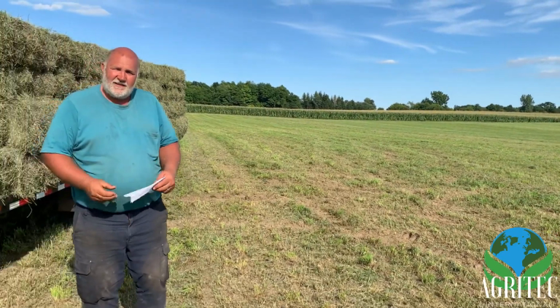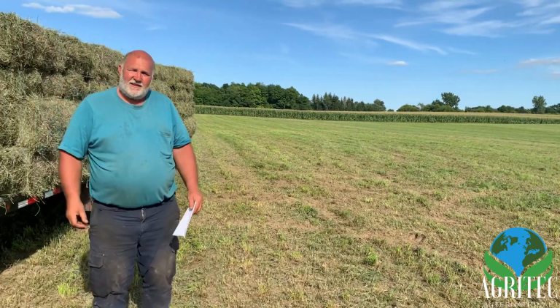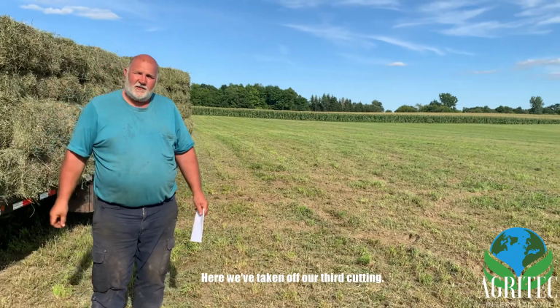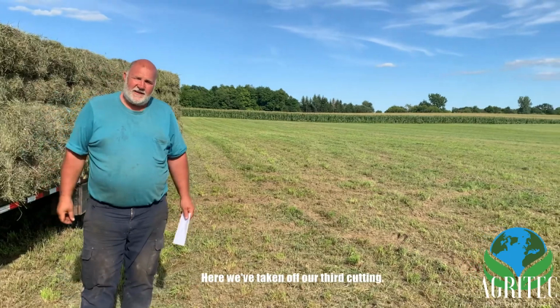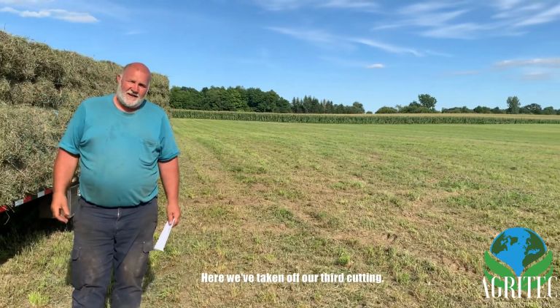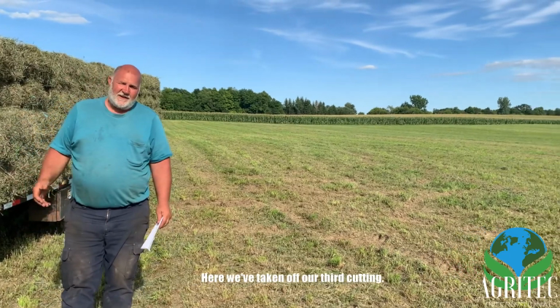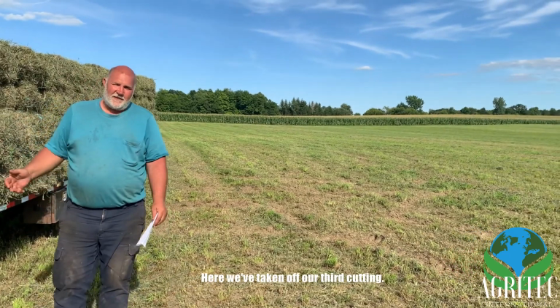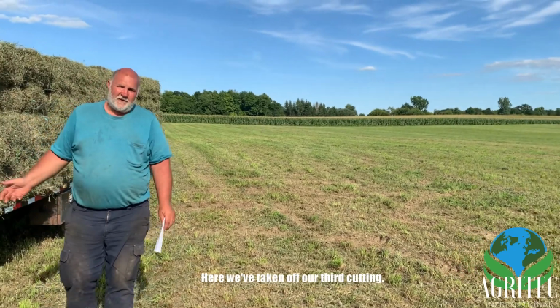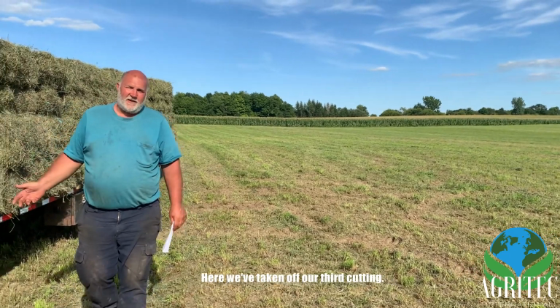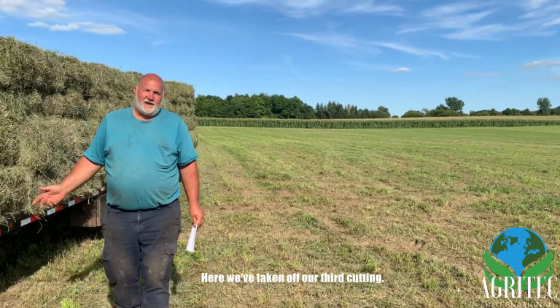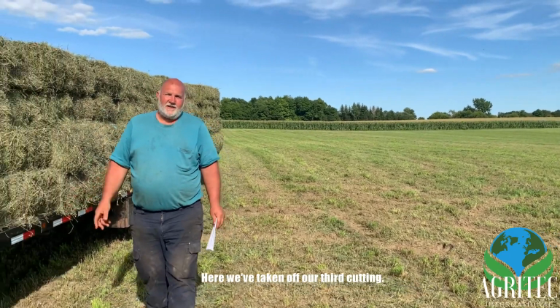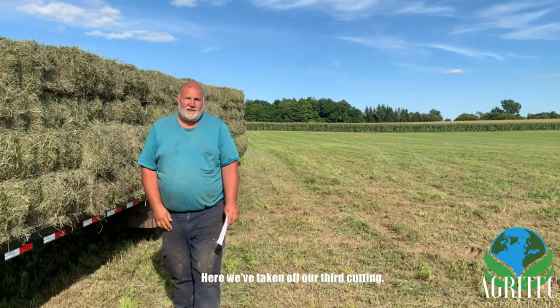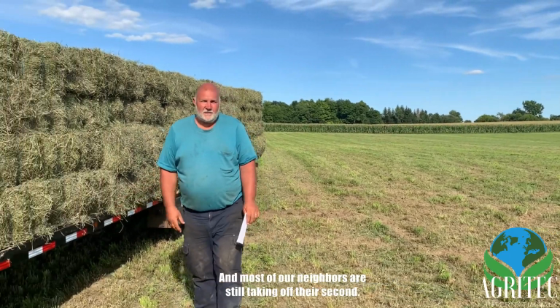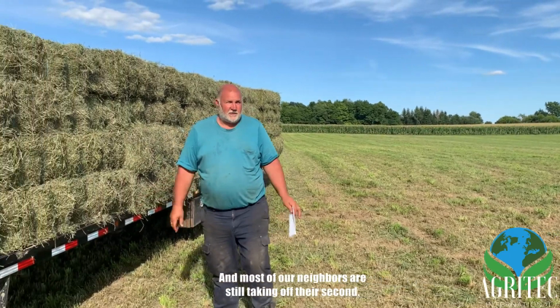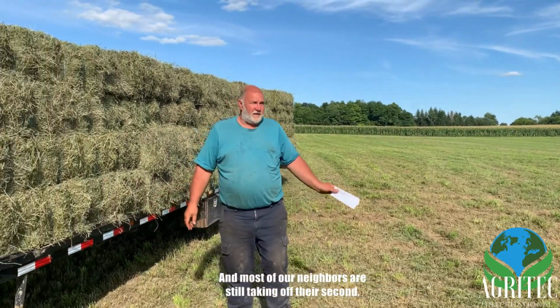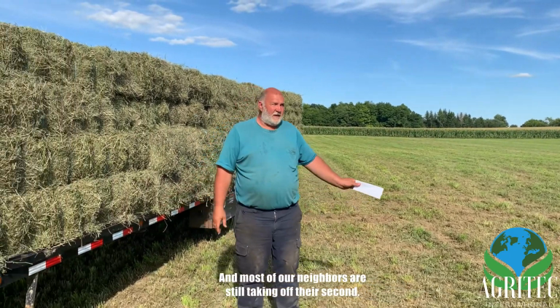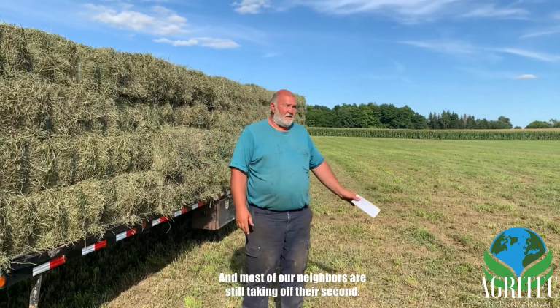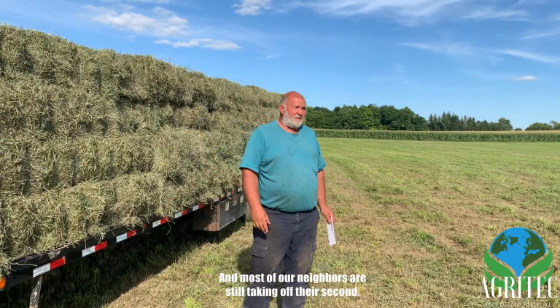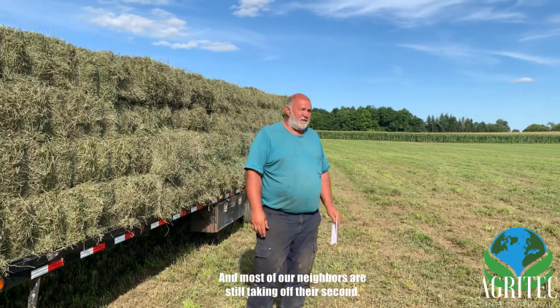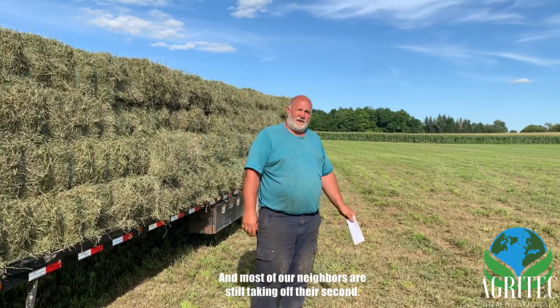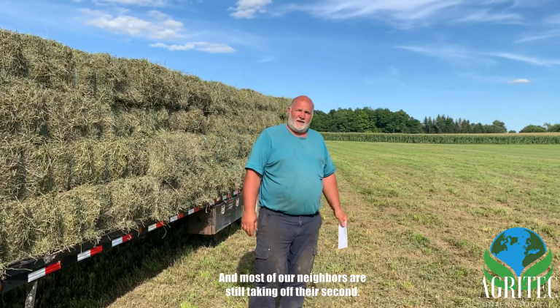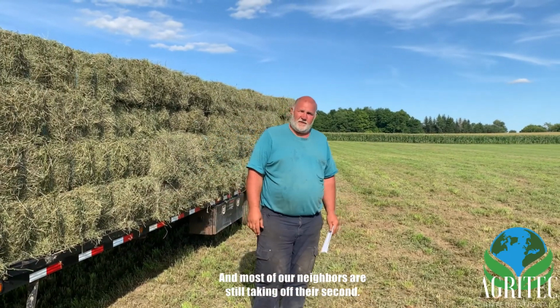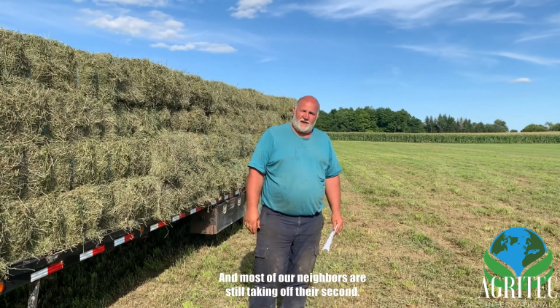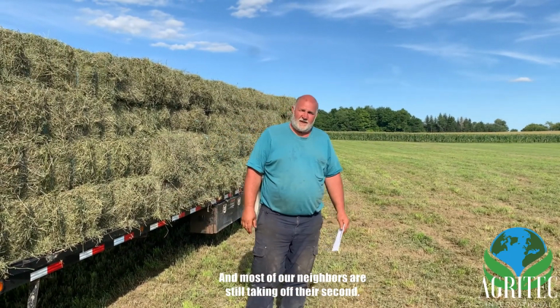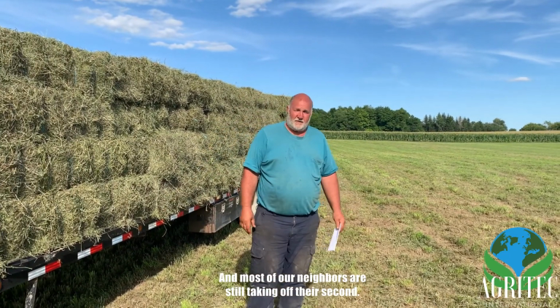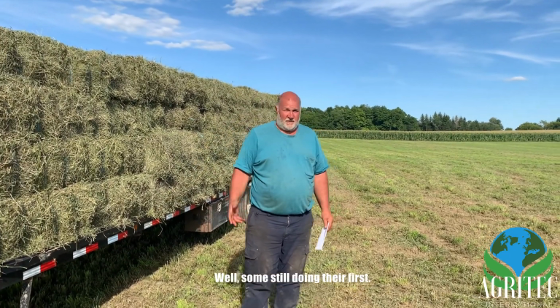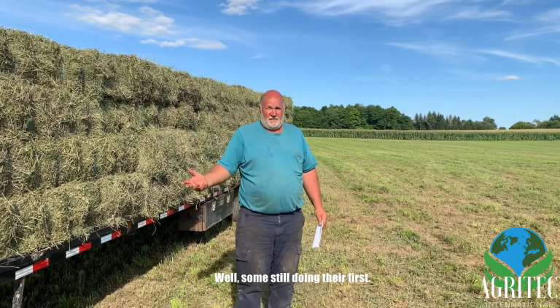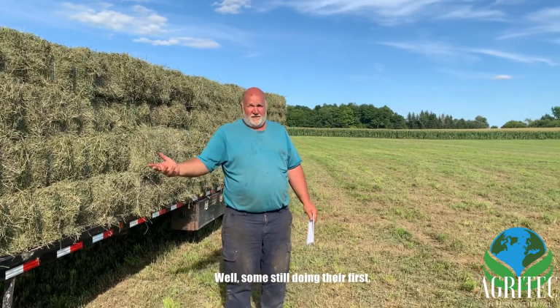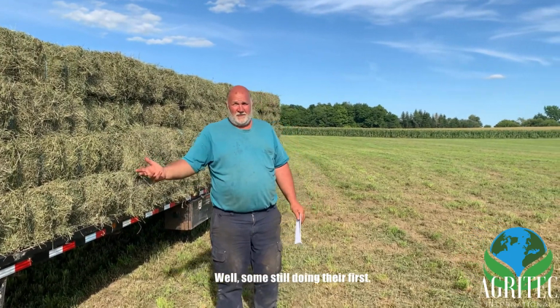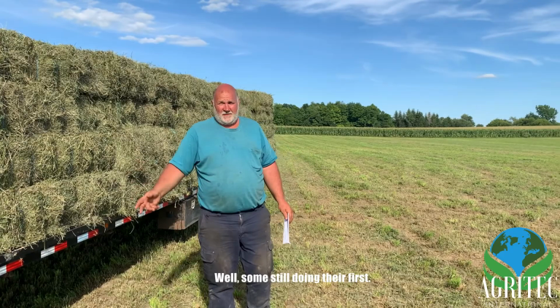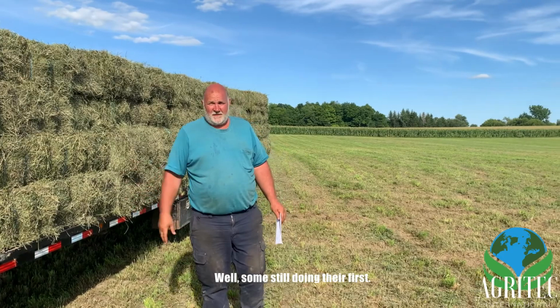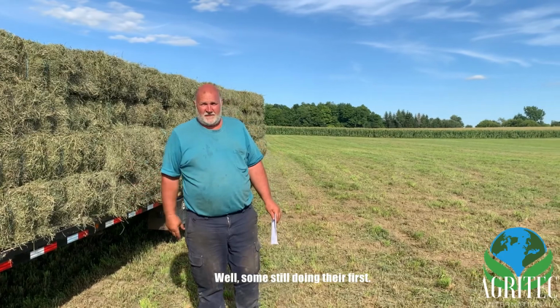Here we've taken off our third cutting, and most of our neighbors are still taking off their second, but some are still doing their first.